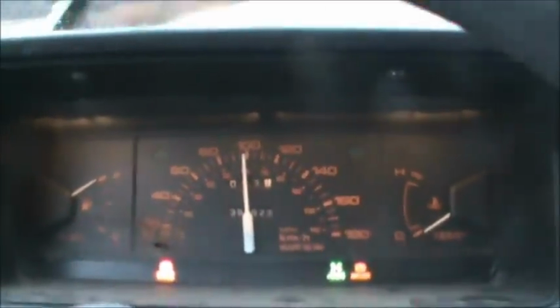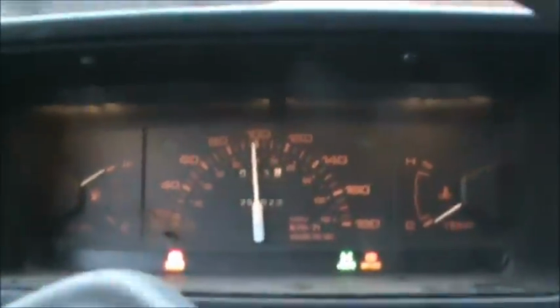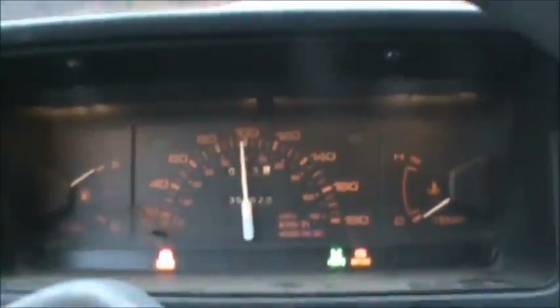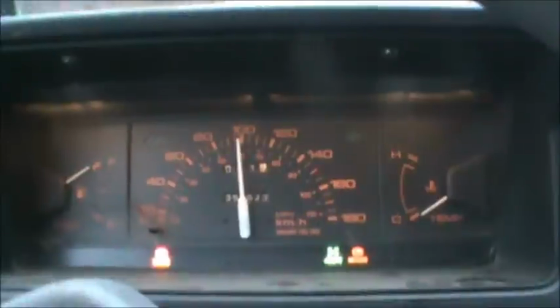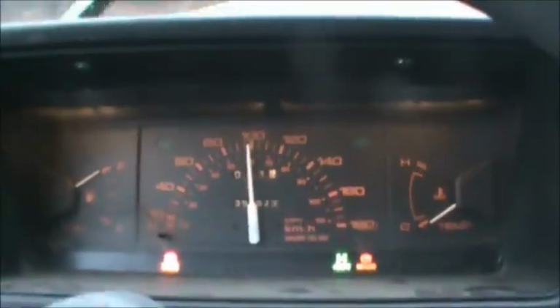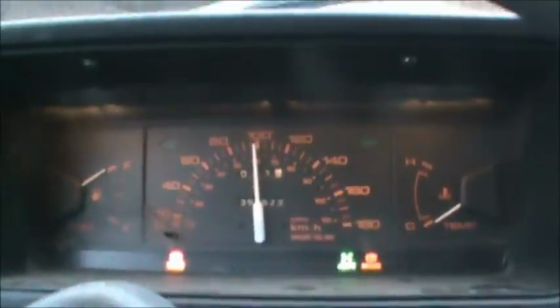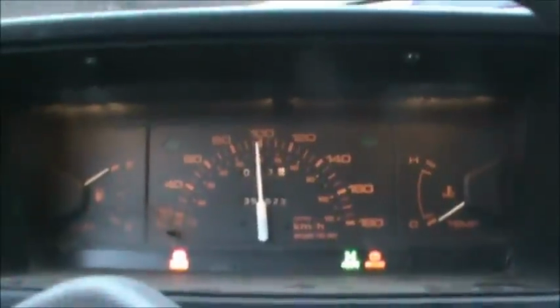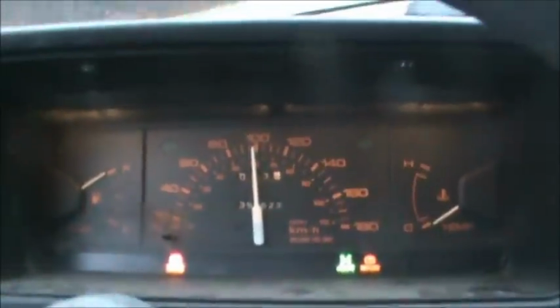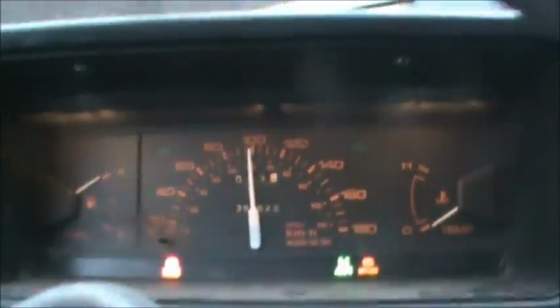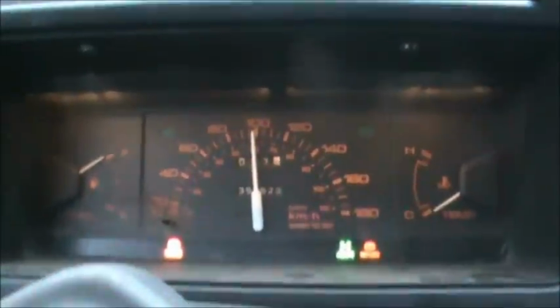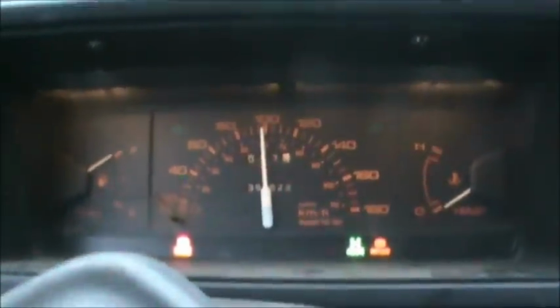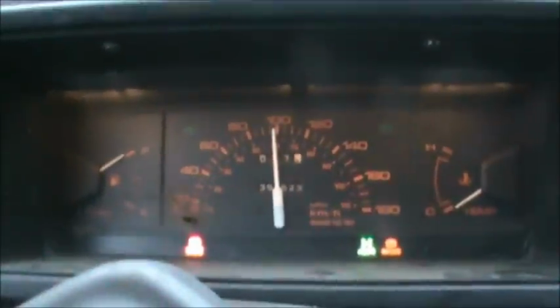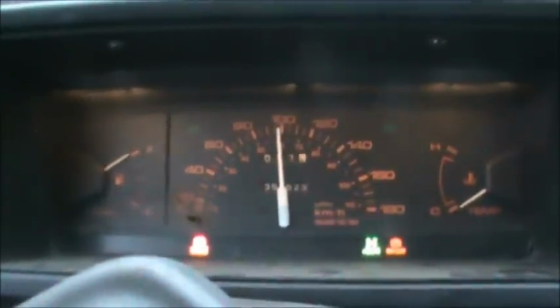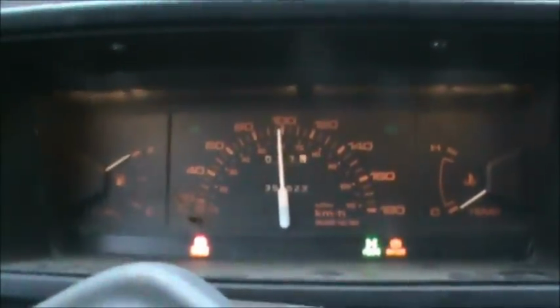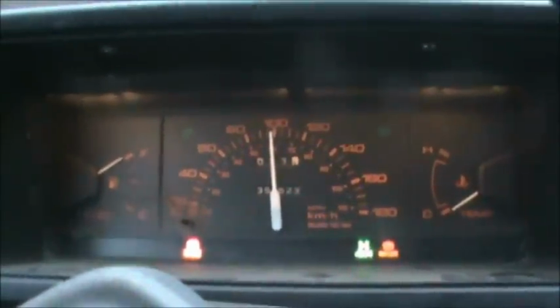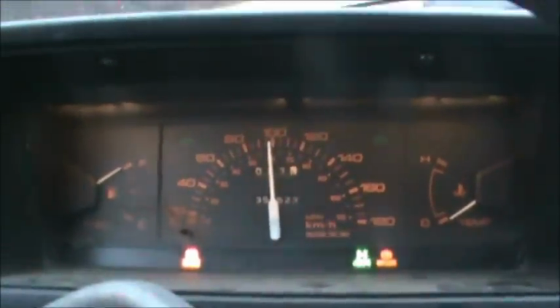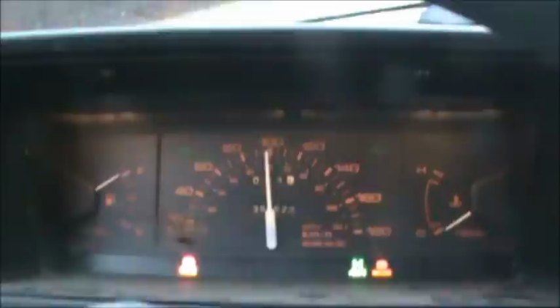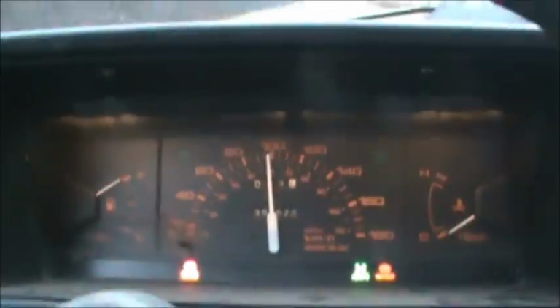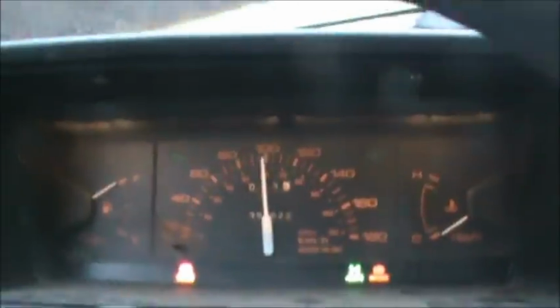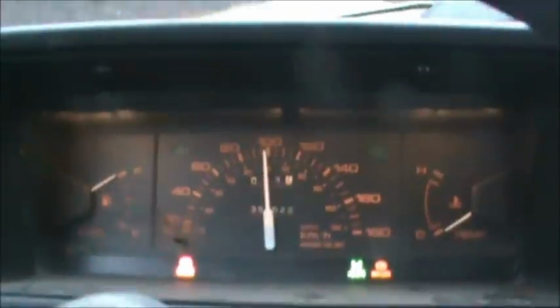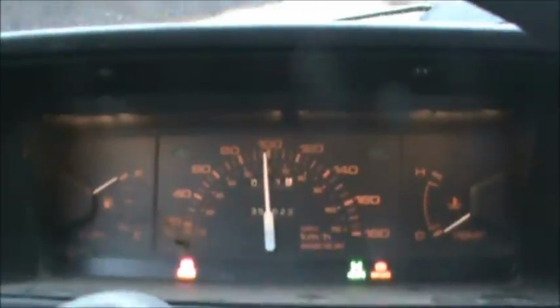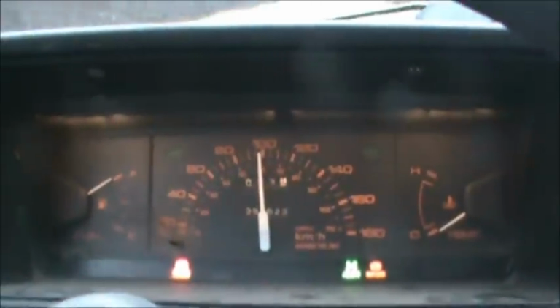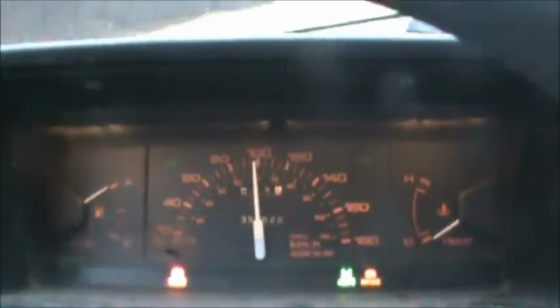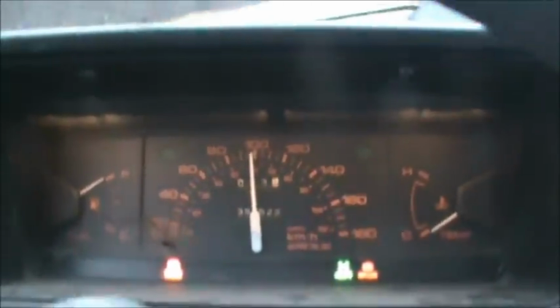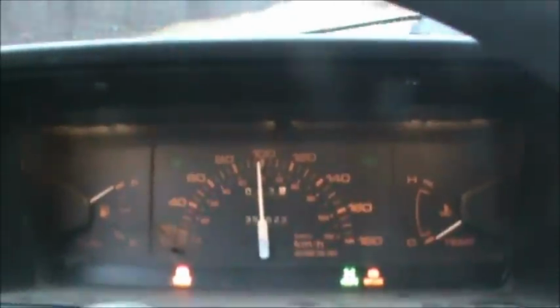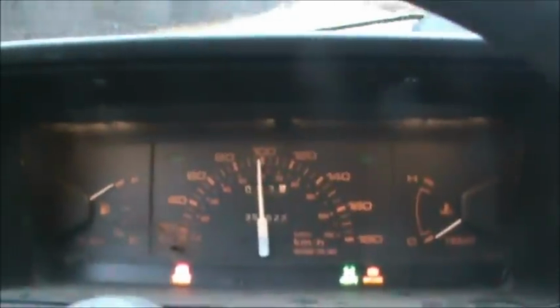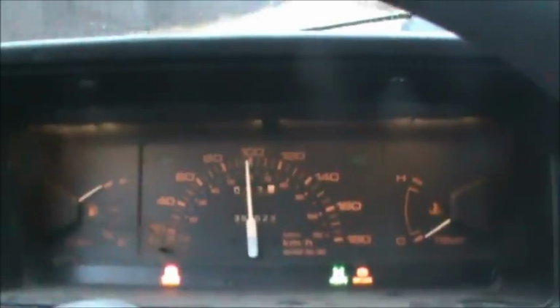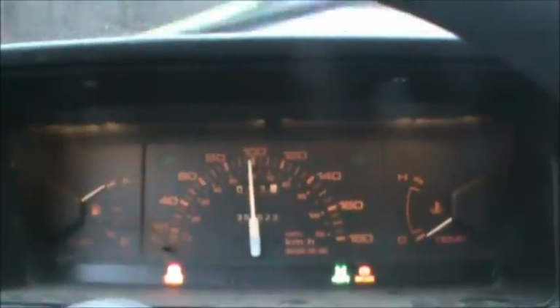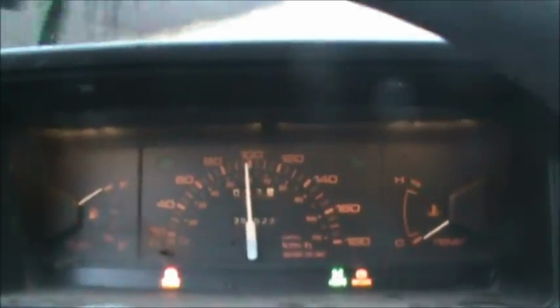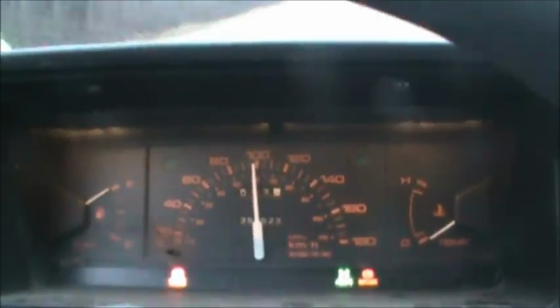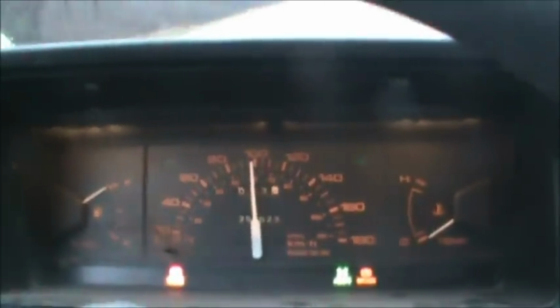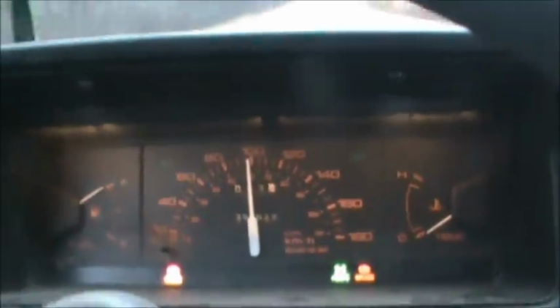That's pretty well the max right there. The speedometer is pretty accurate — I checked it with the GPS.